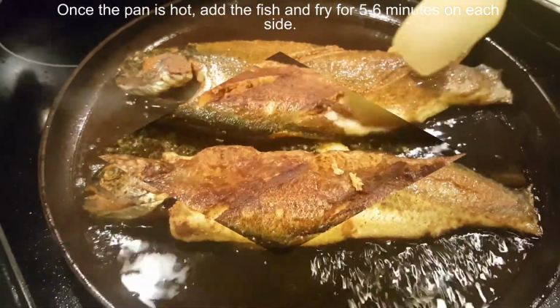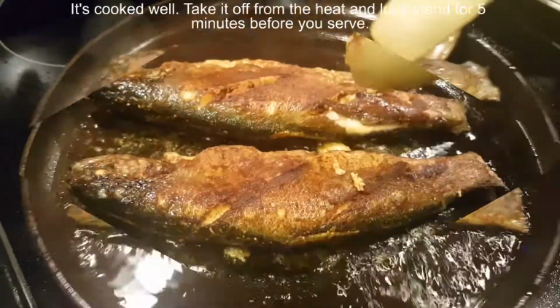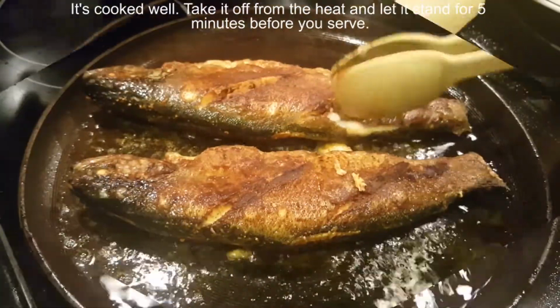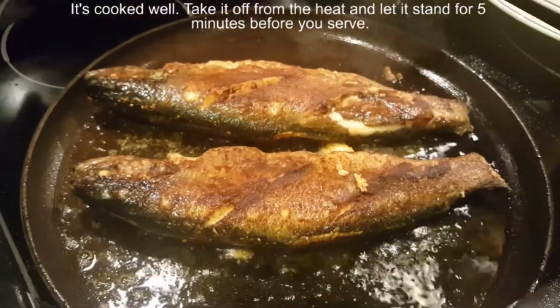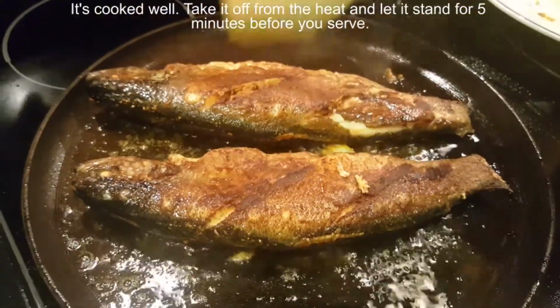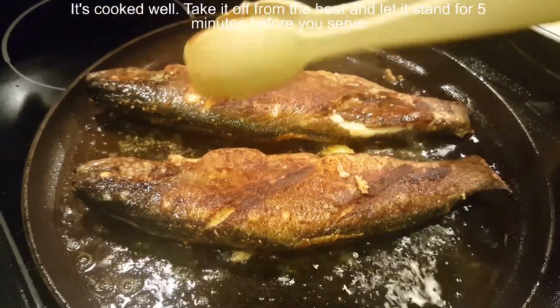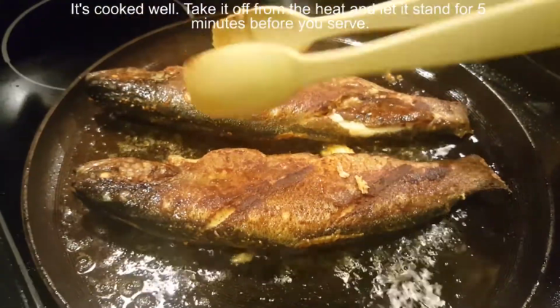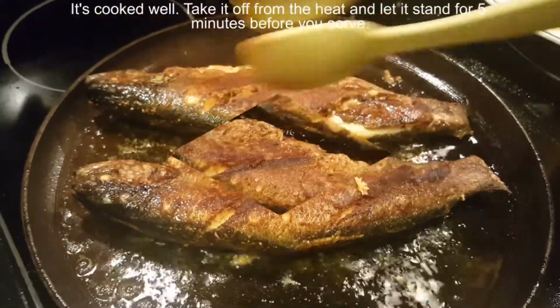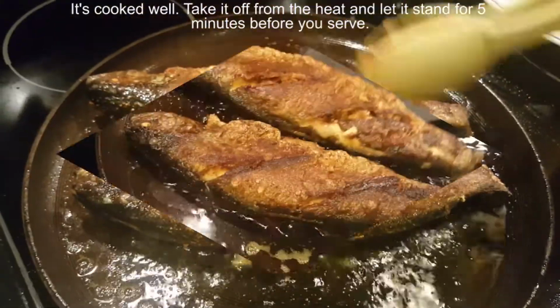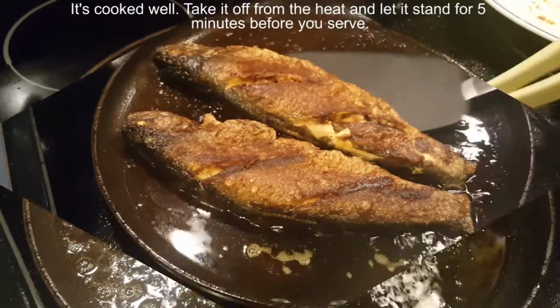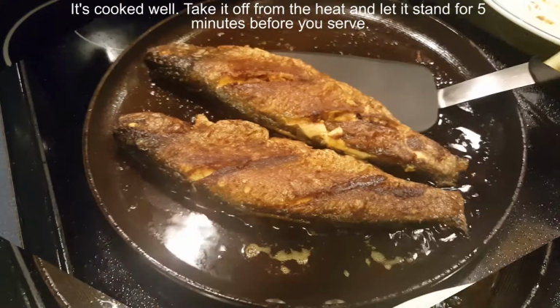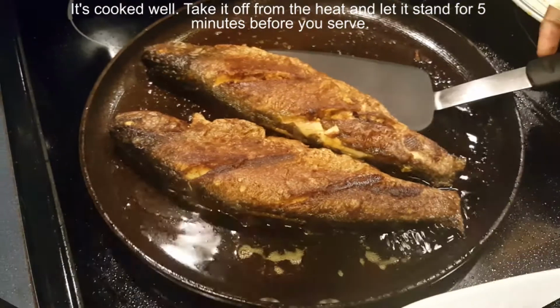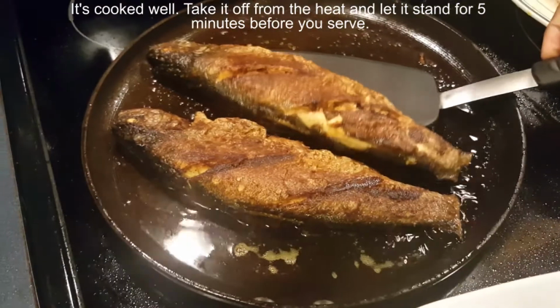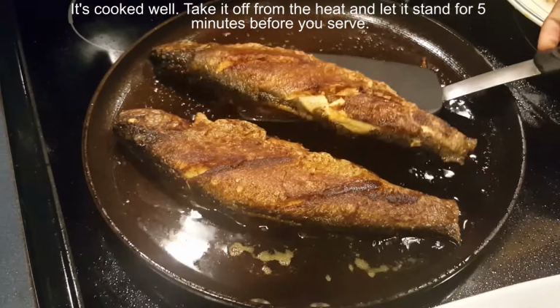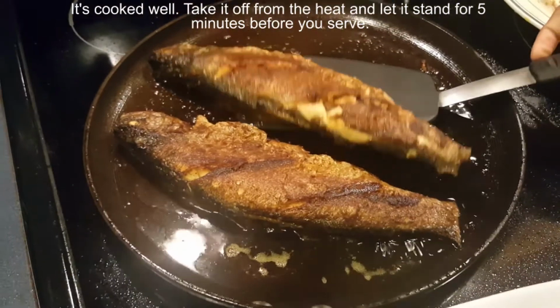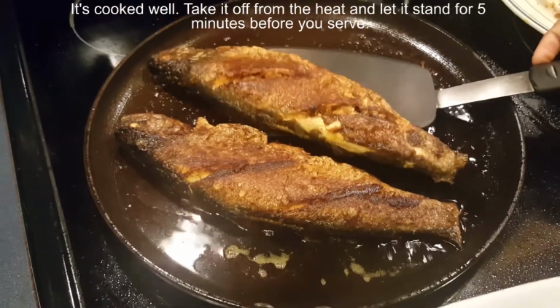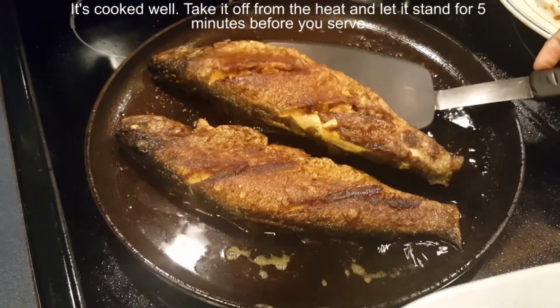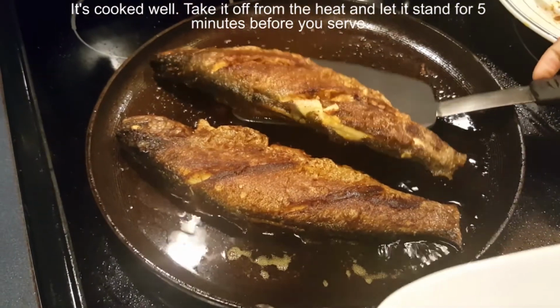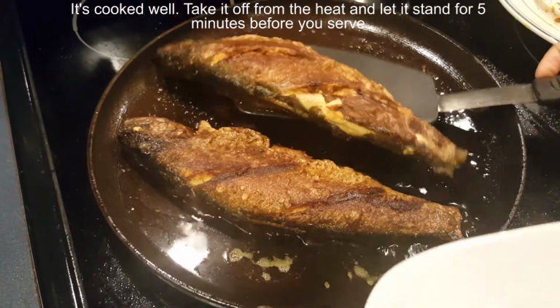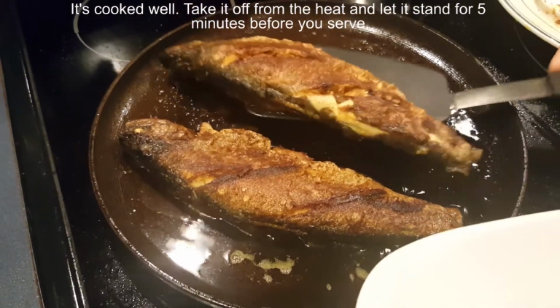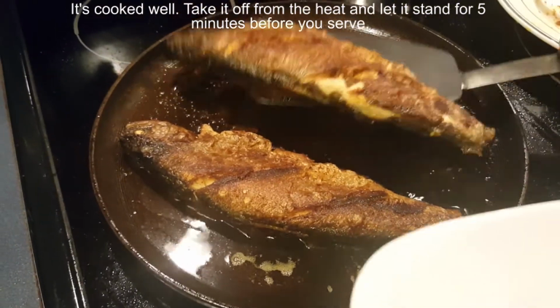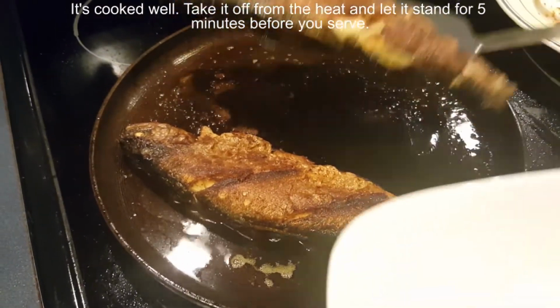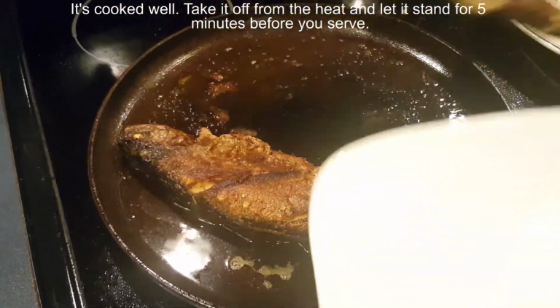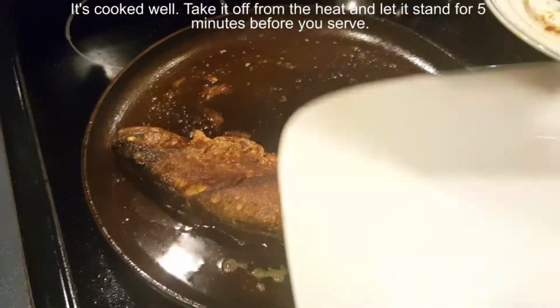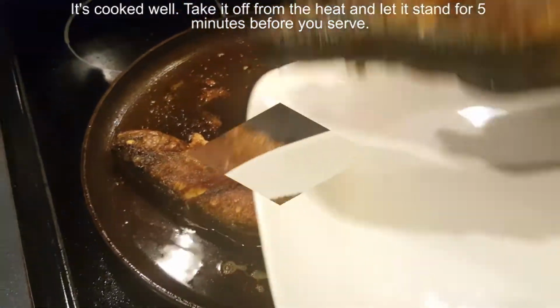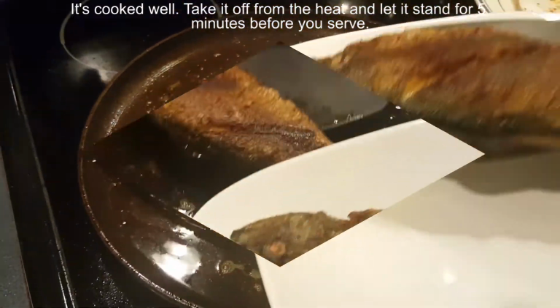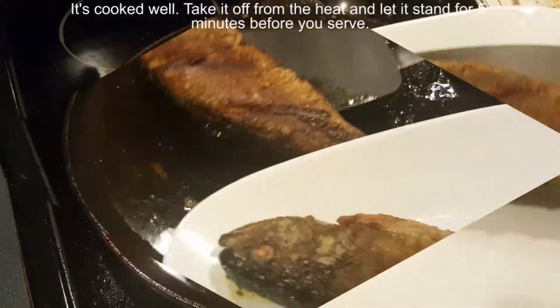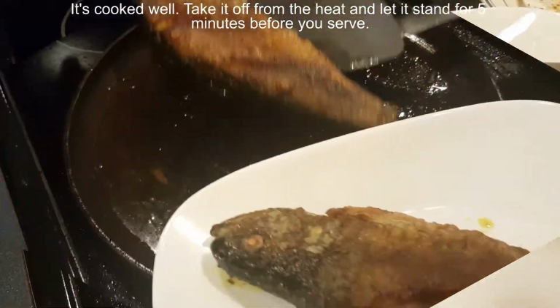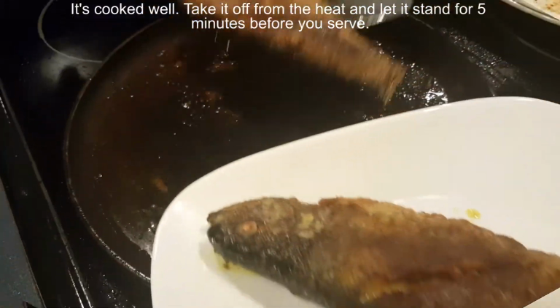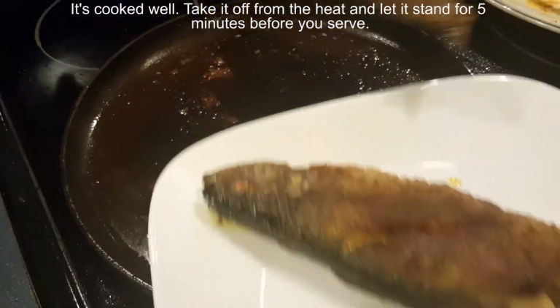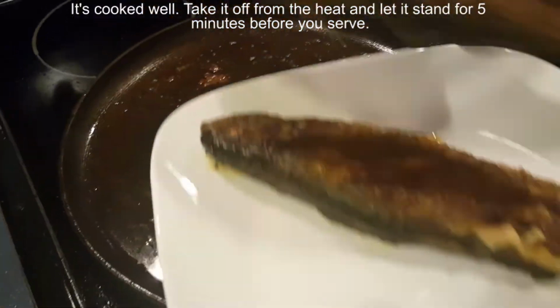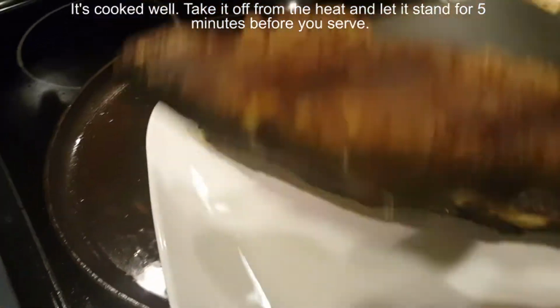It cooked well. Take it off from the heat and let it stand for 5 minutes before you serve.